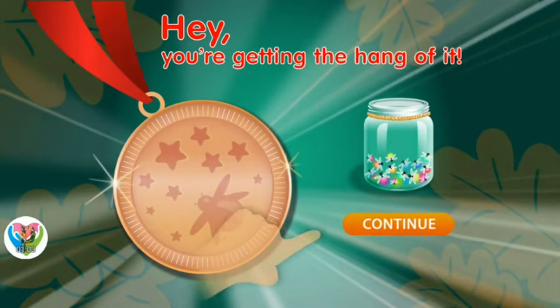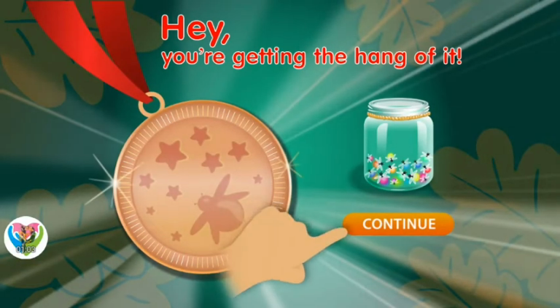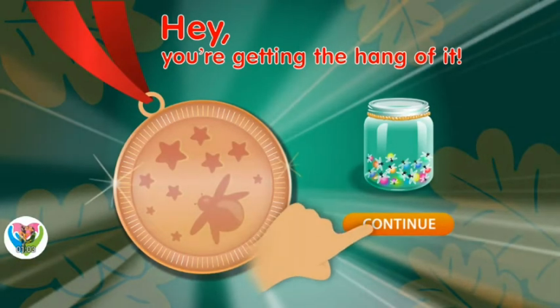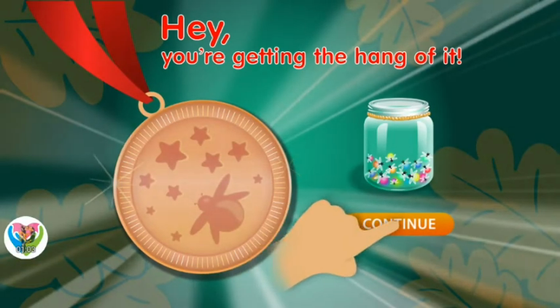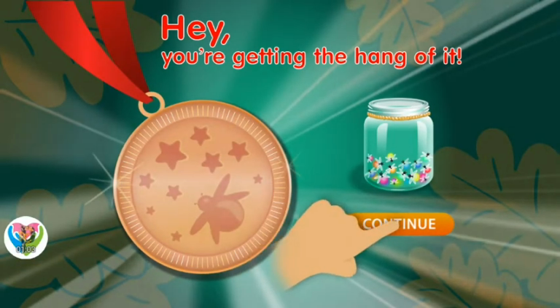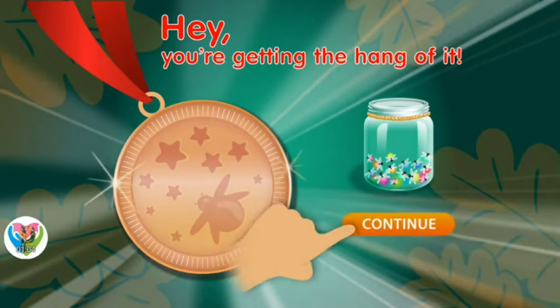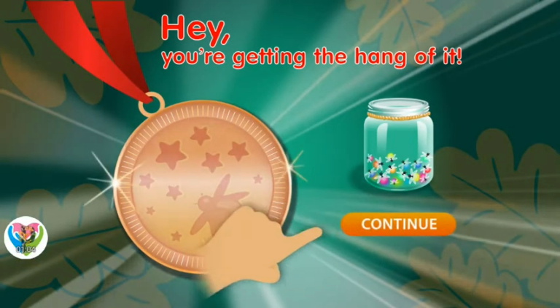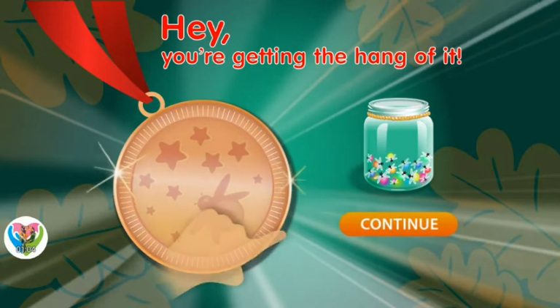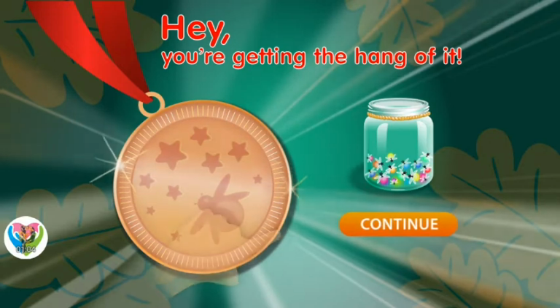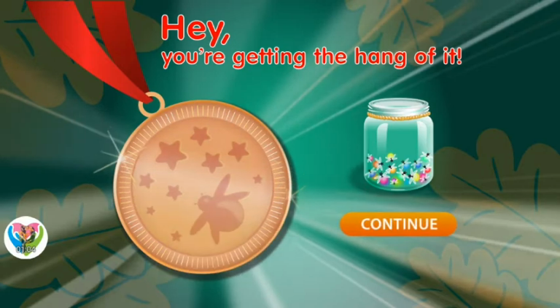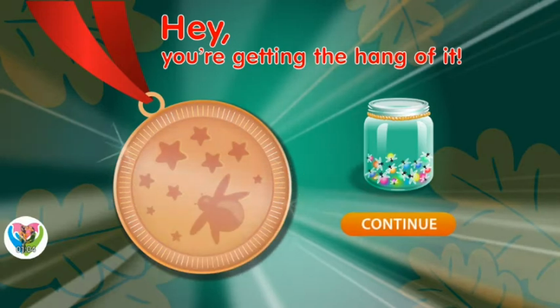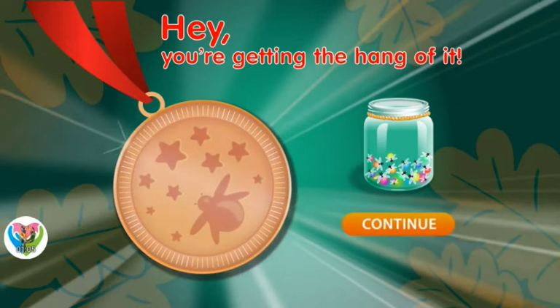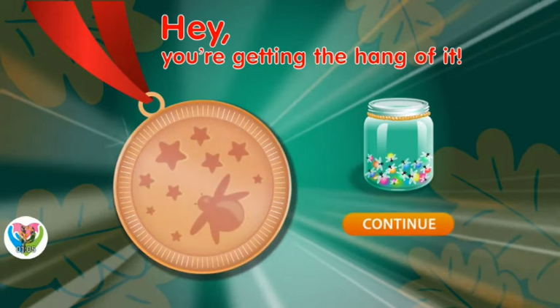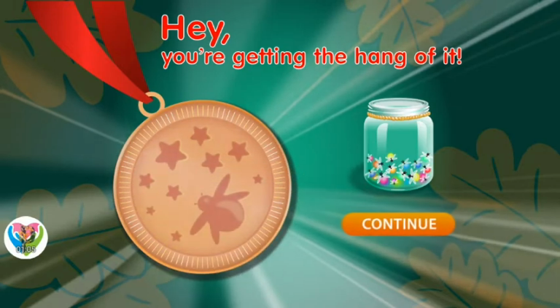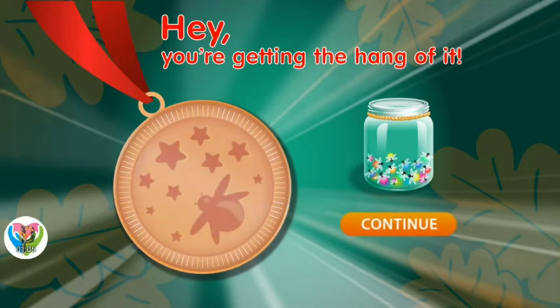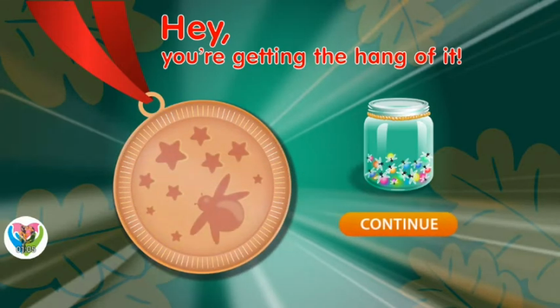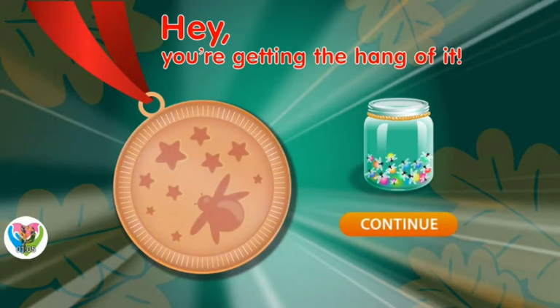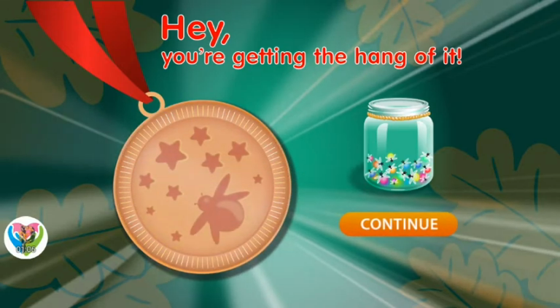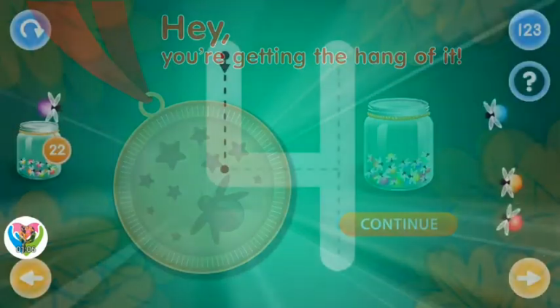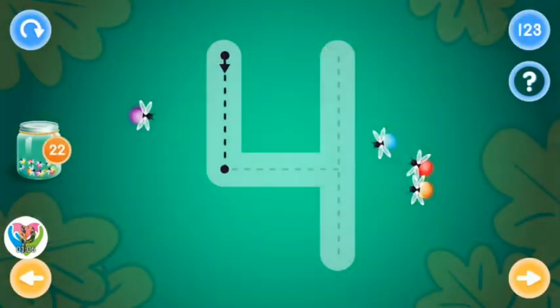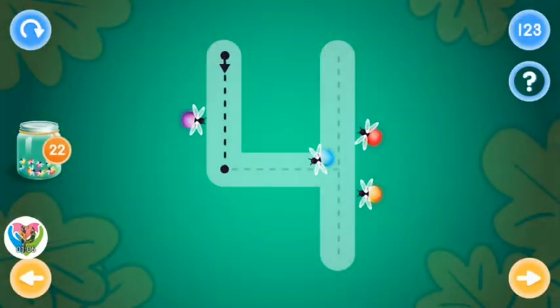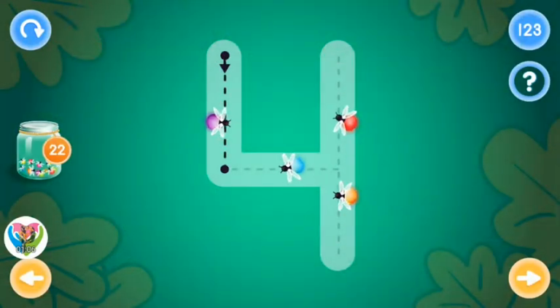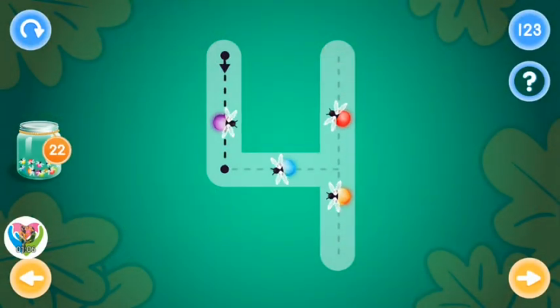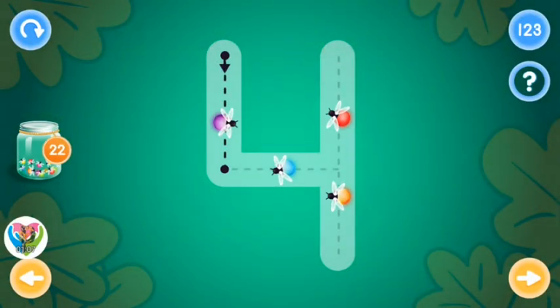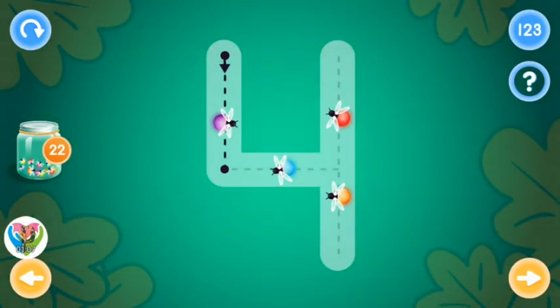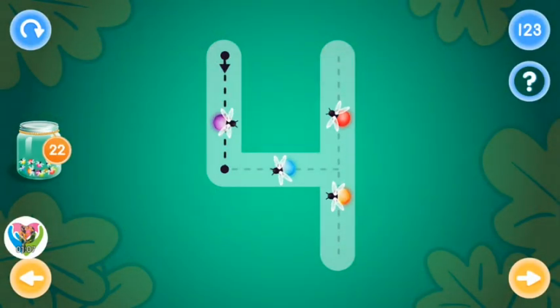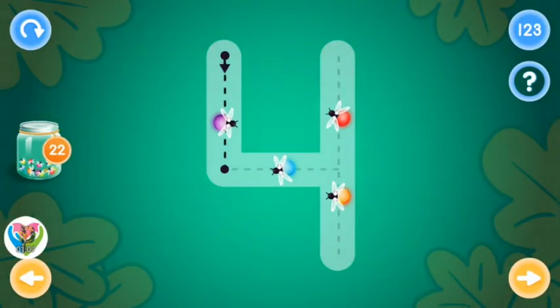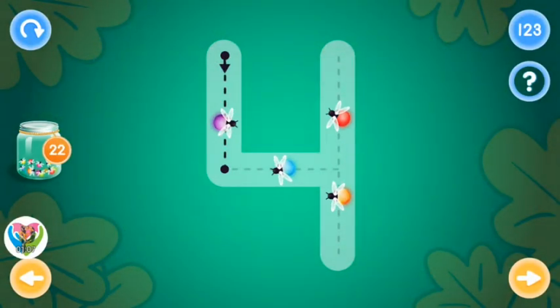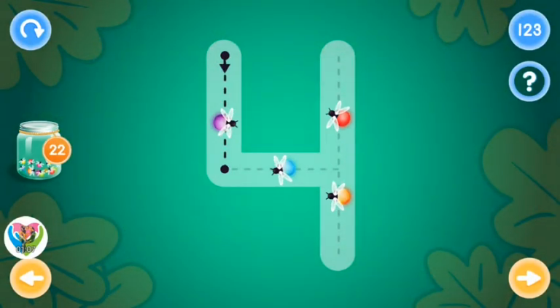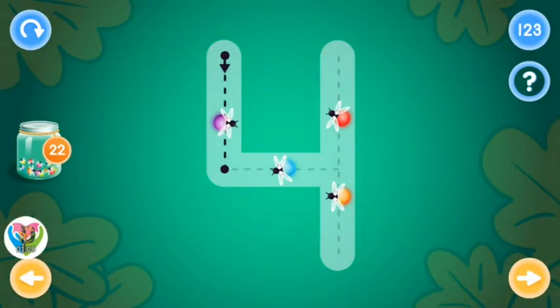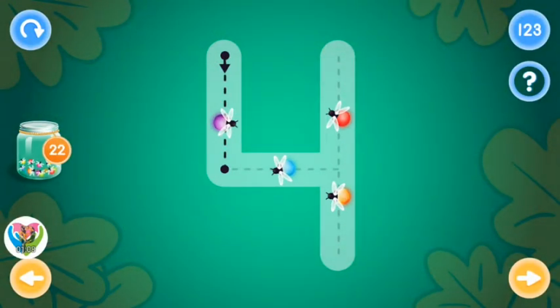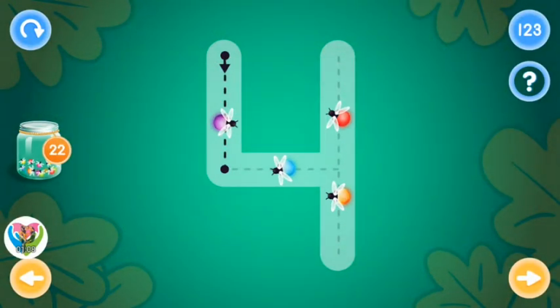Hey! You're getting the hang of it! This is the number four.